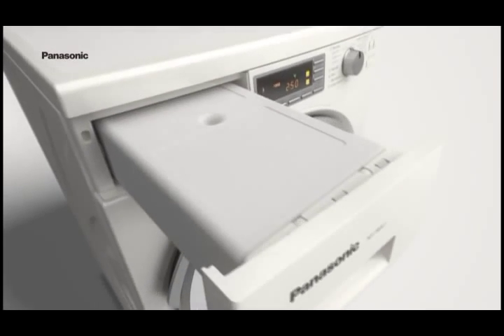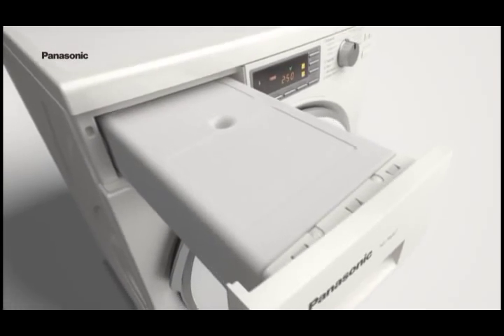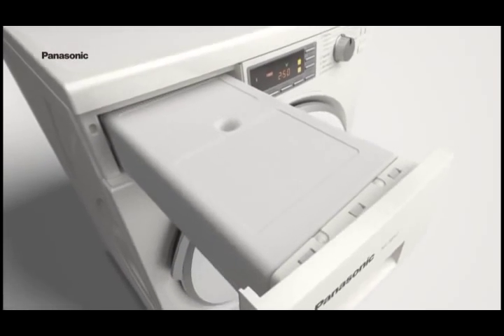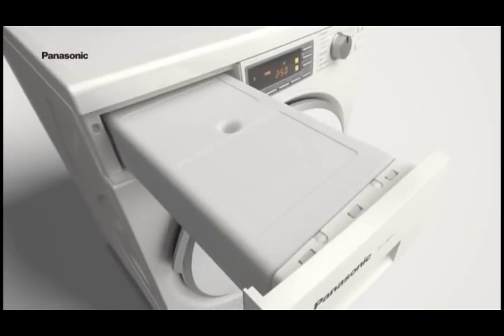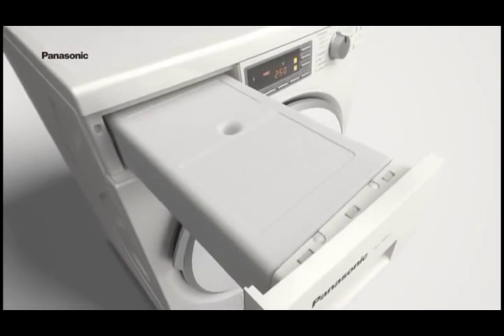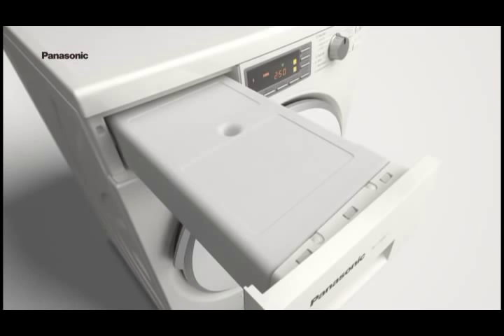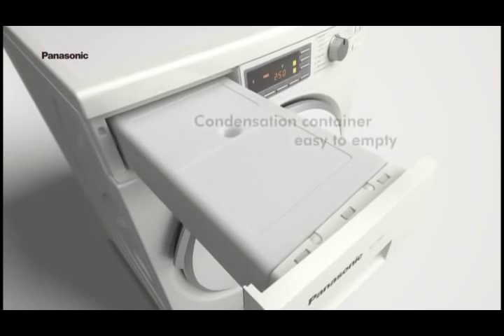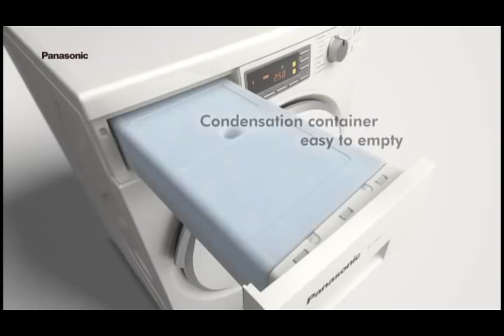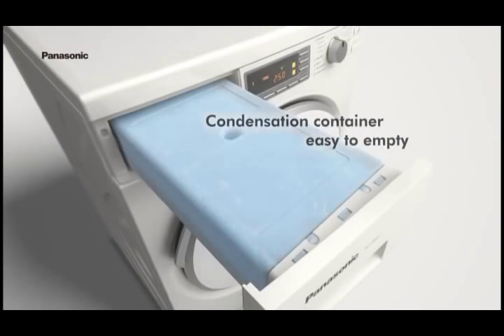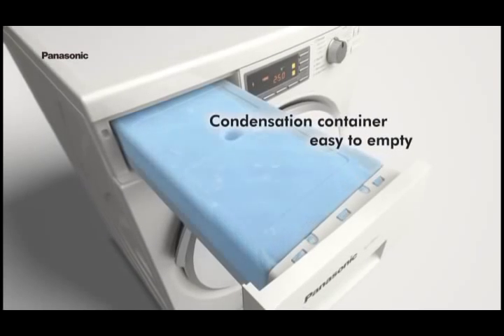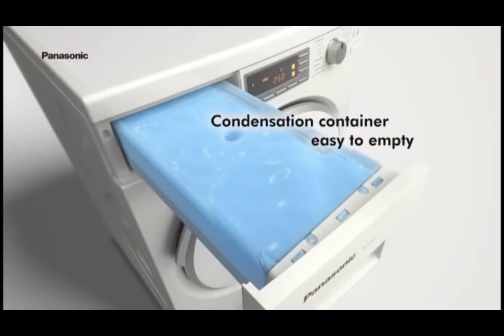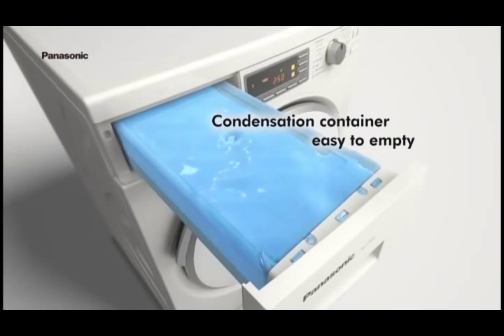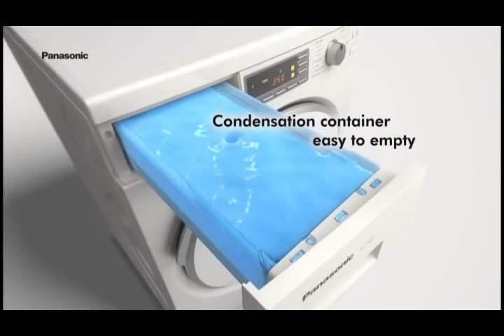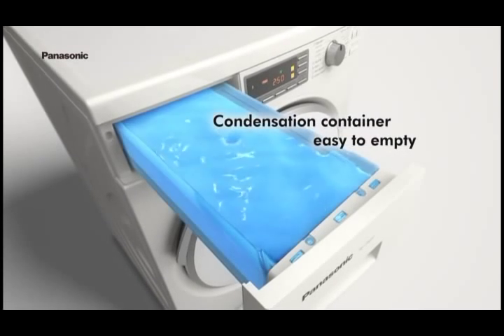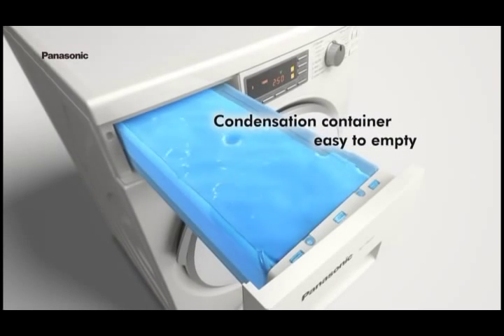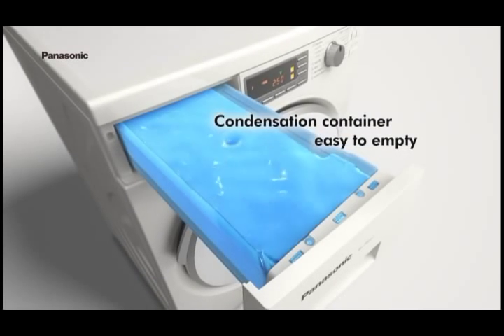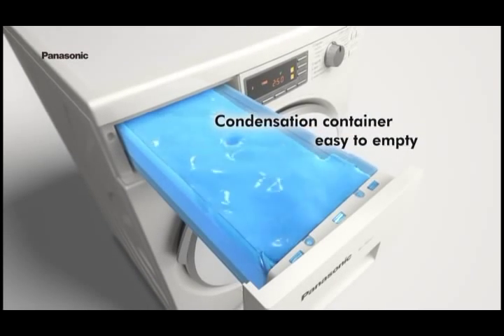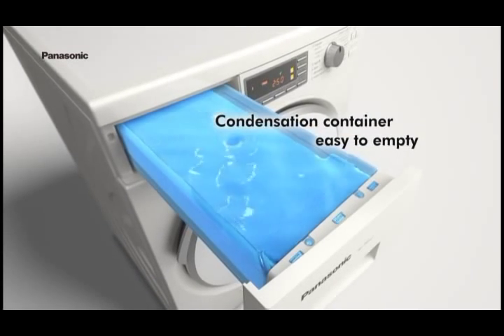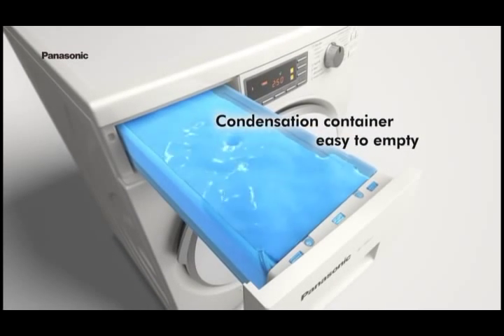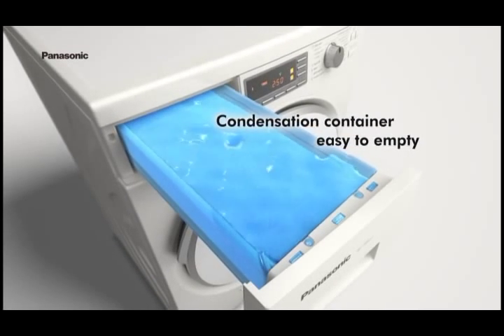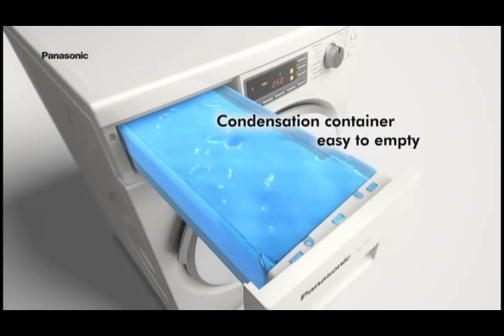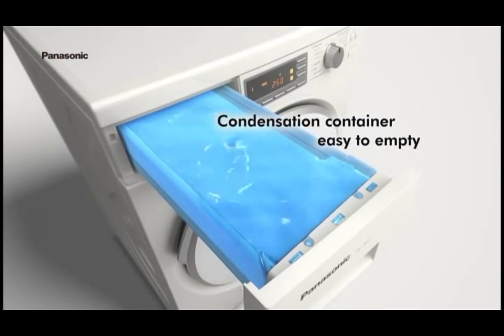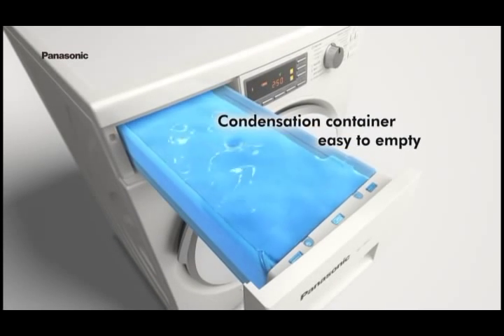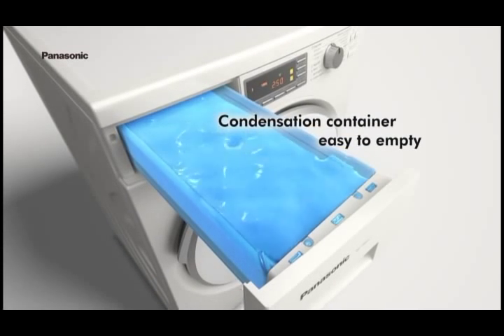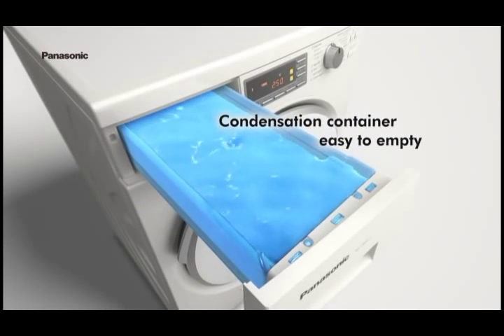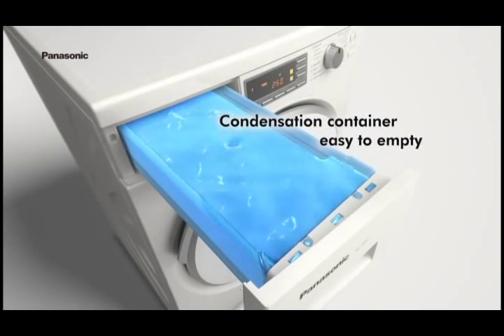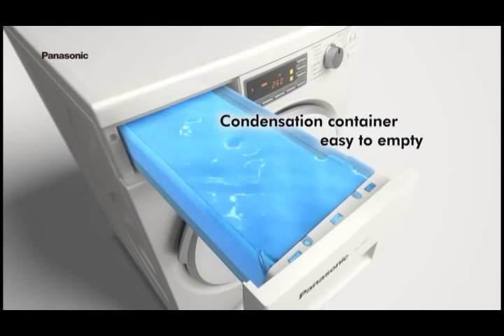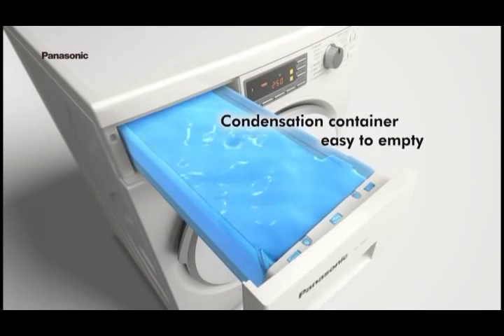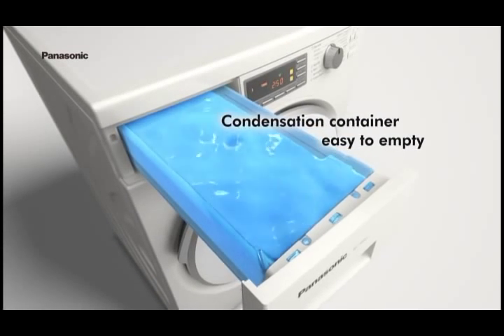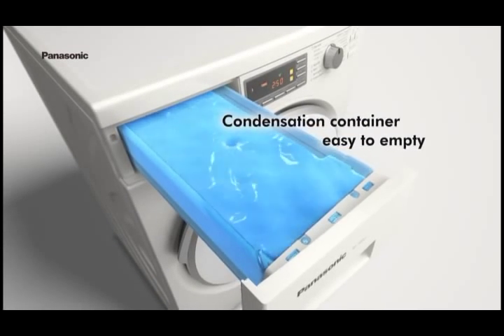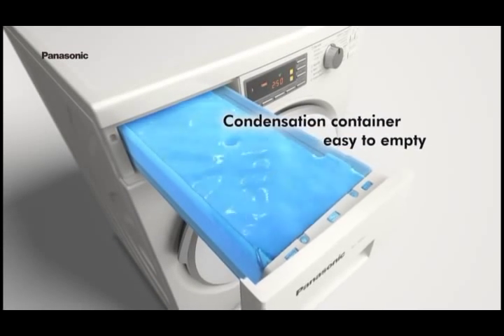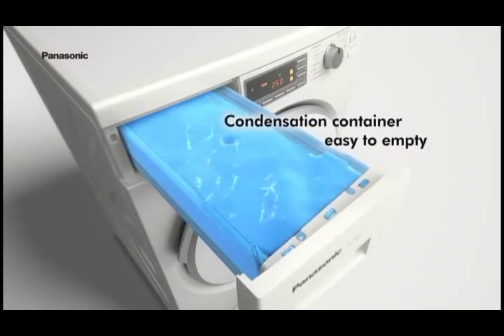Disposing of condensation is easy too. The user-friendly design prevents spillage during disposal.